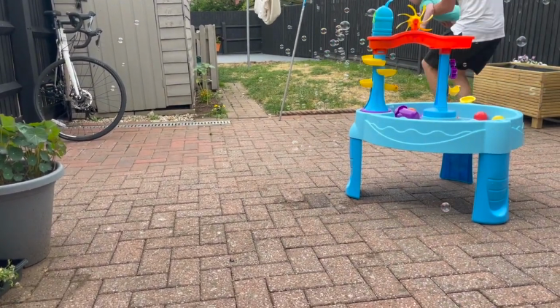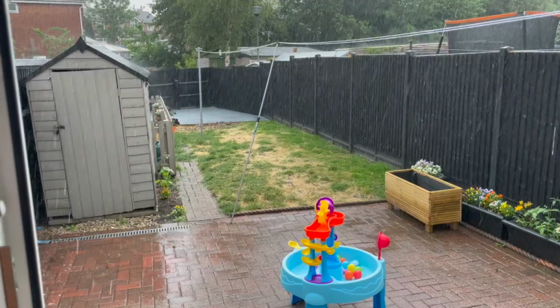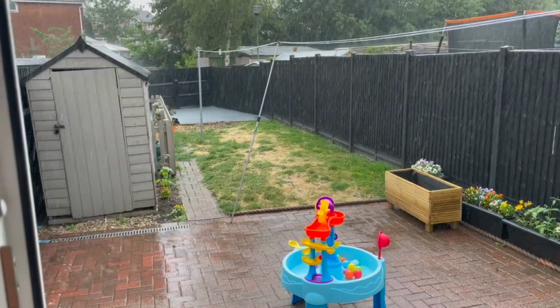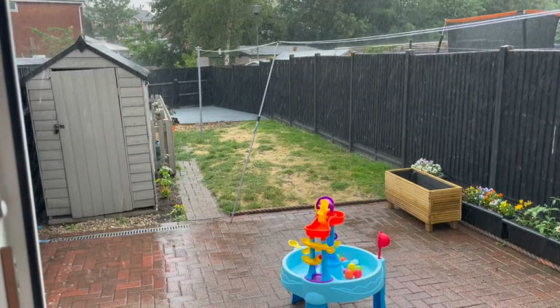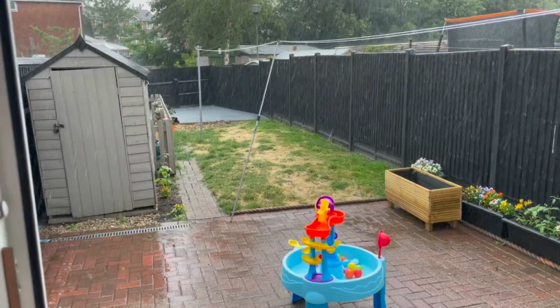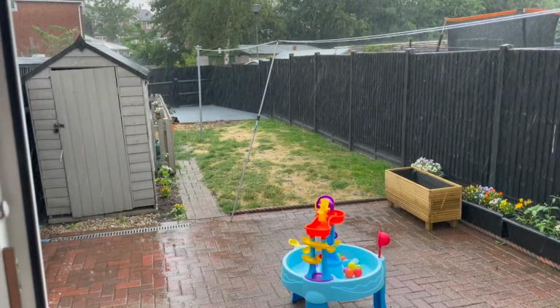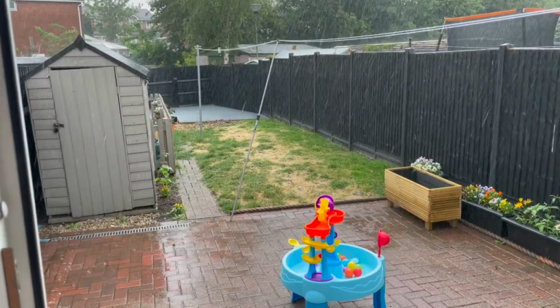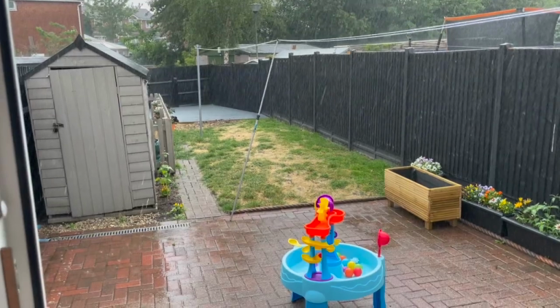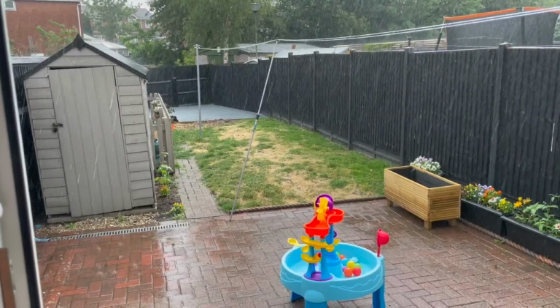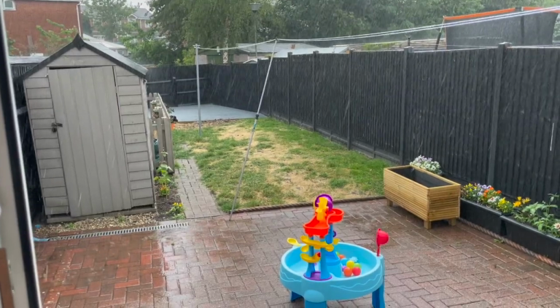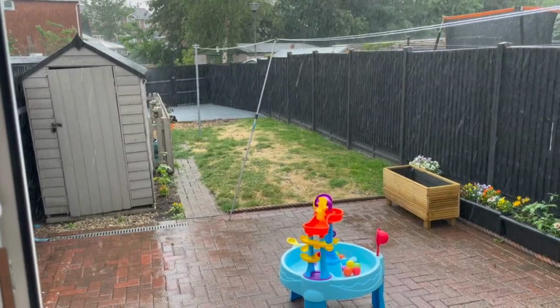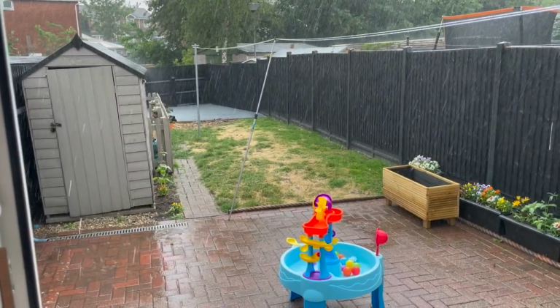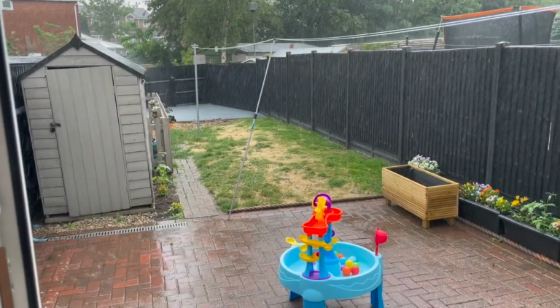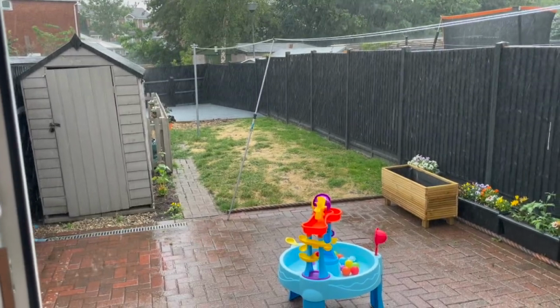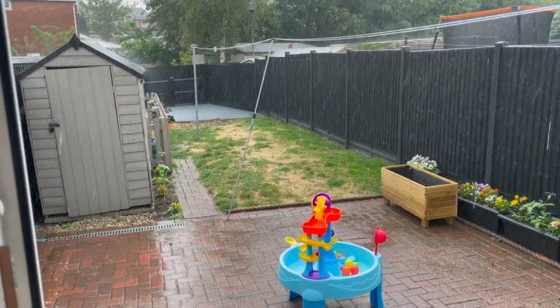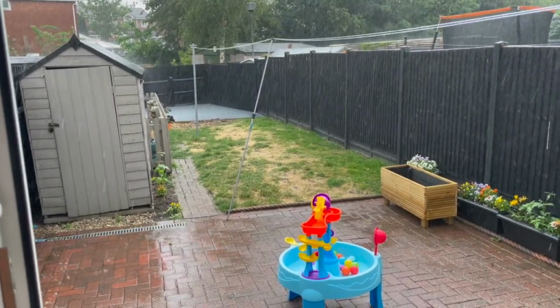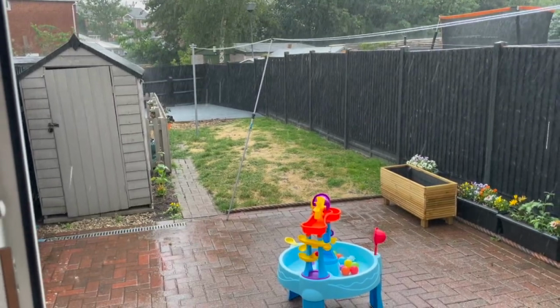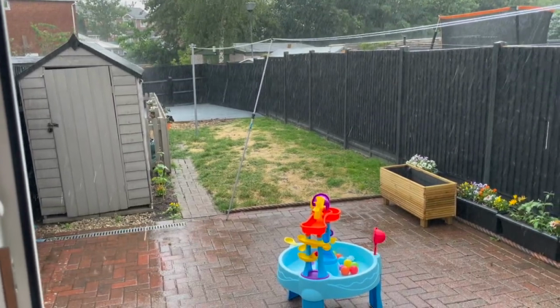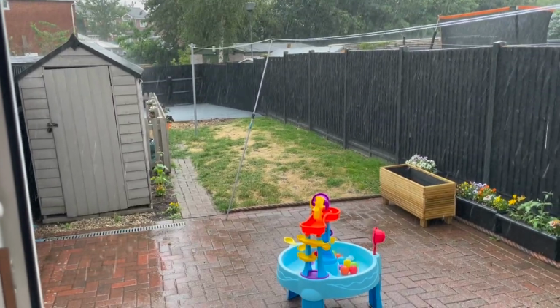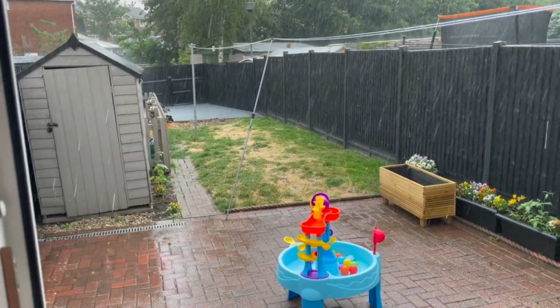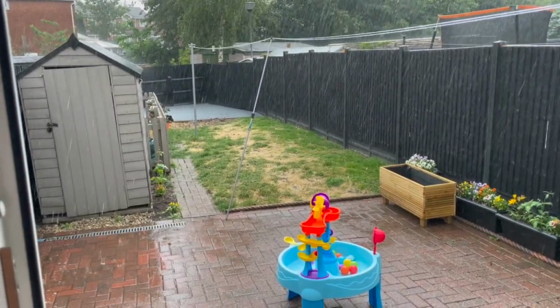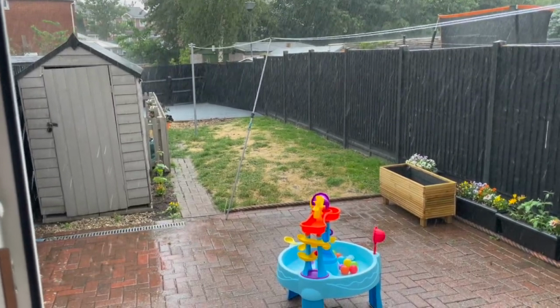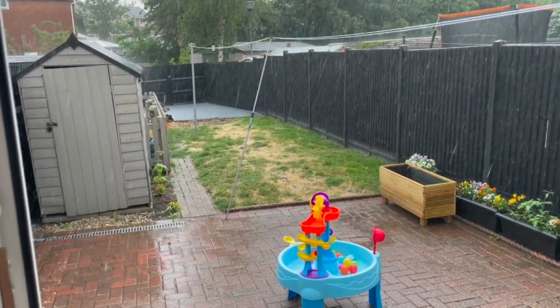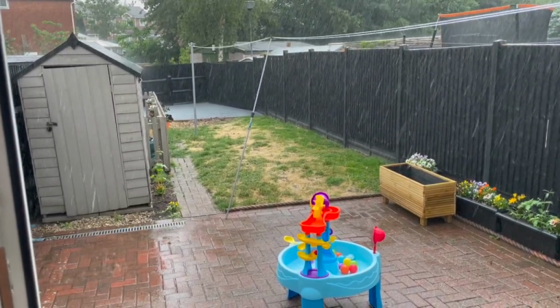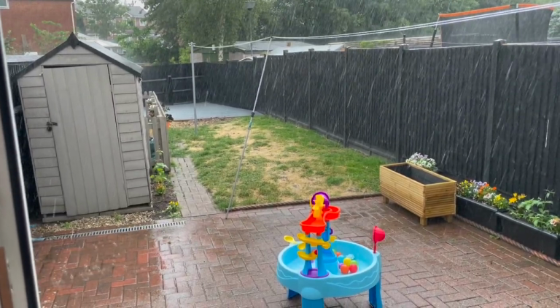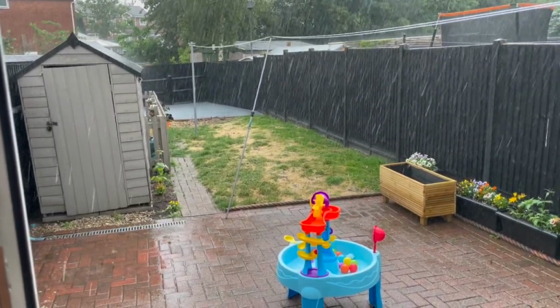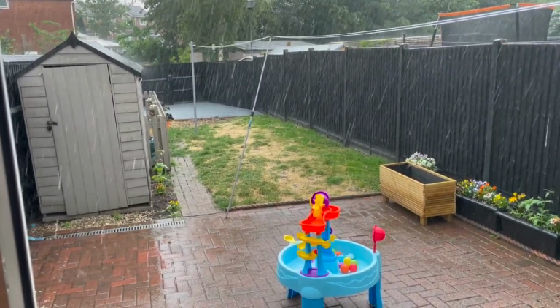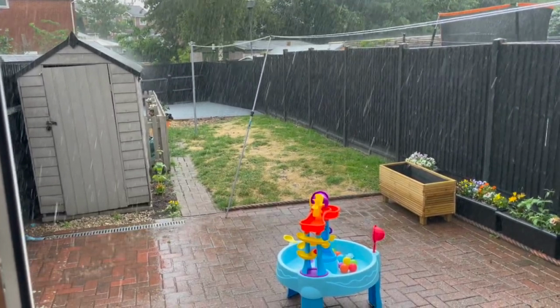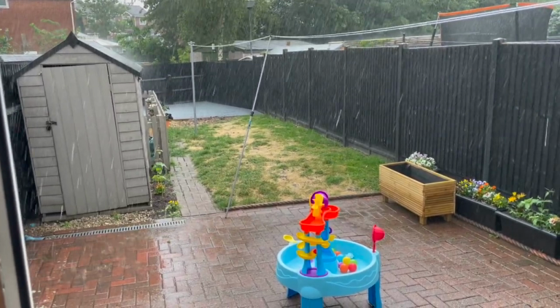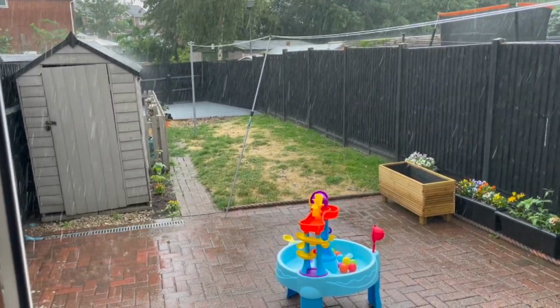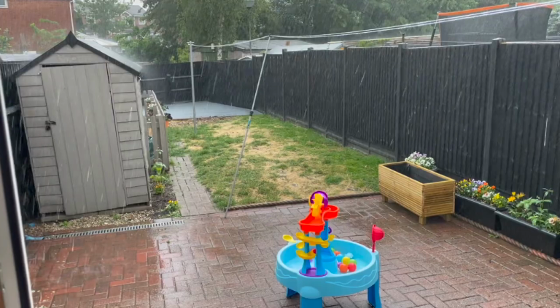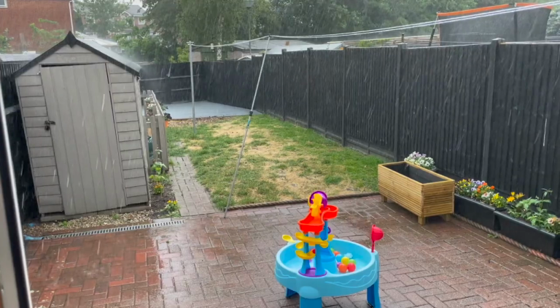We have had crazy hot weather and also lots of lovely storms.